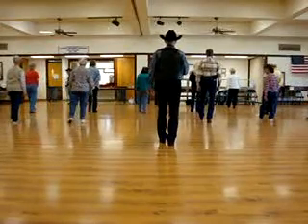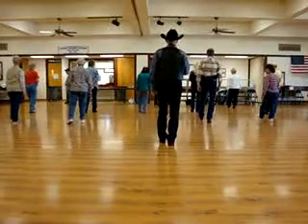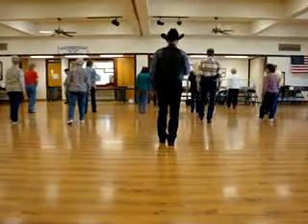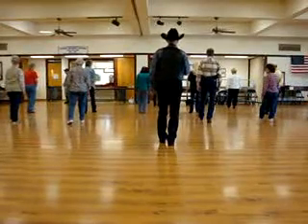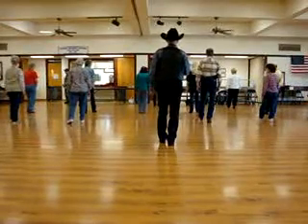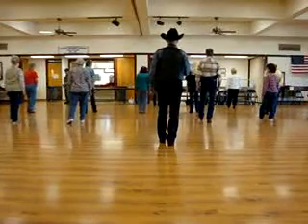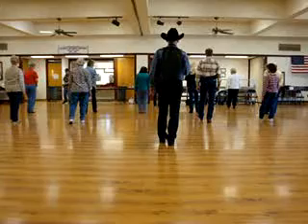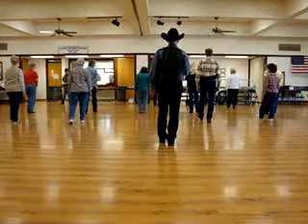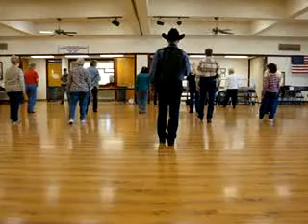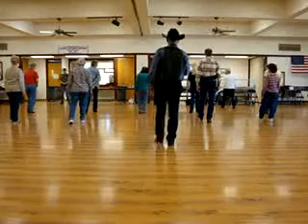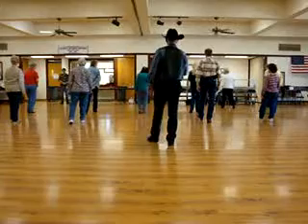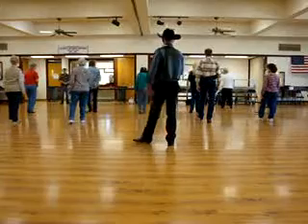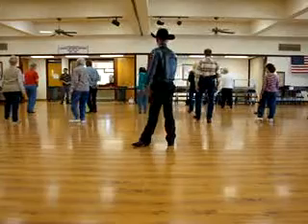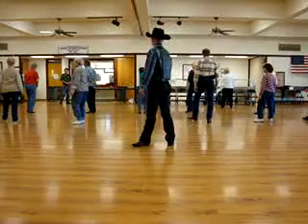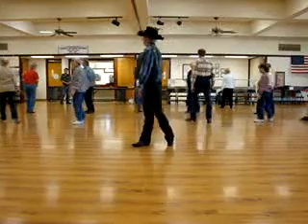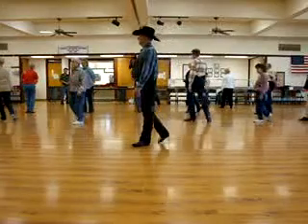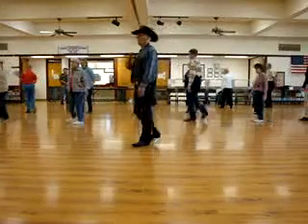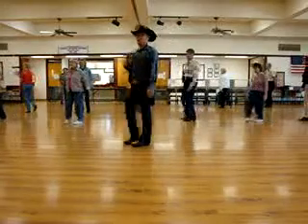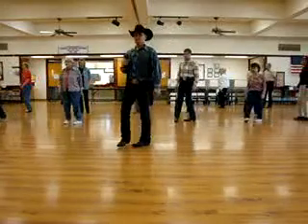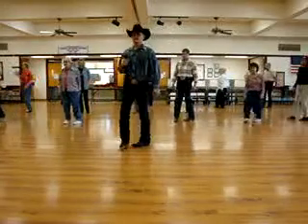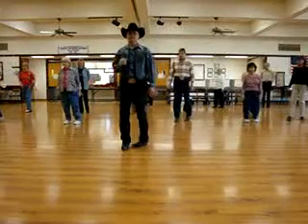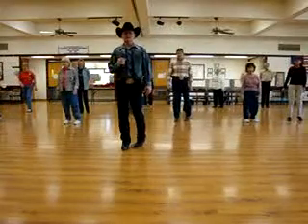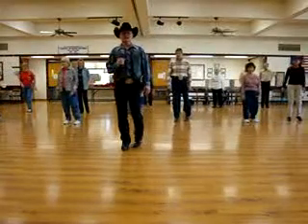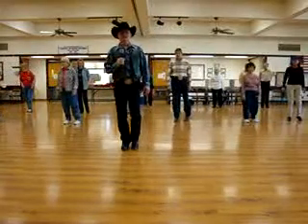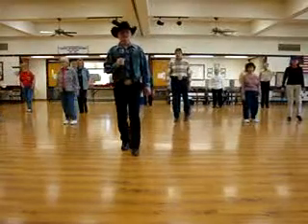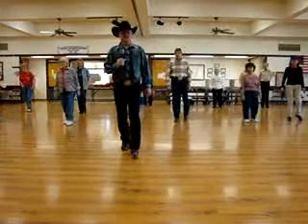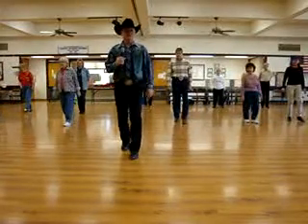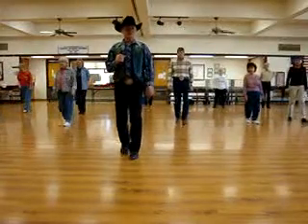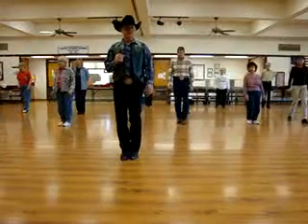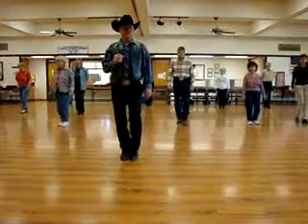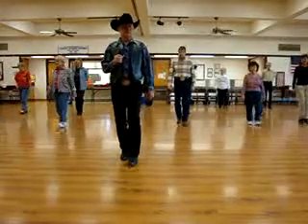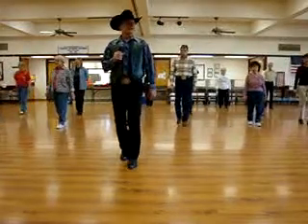We're going to turn to the left, two steps. Left, half a turn, right, shuffle, step.